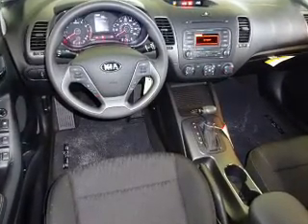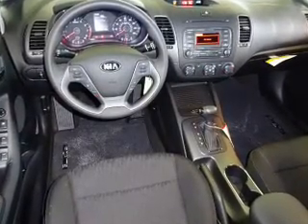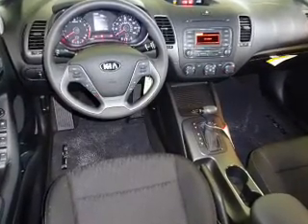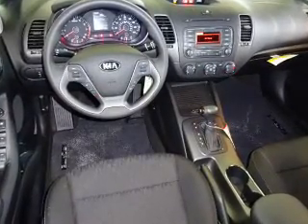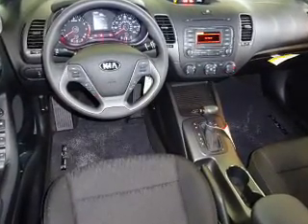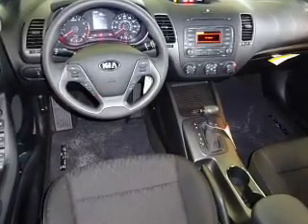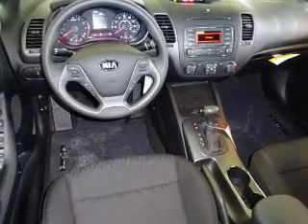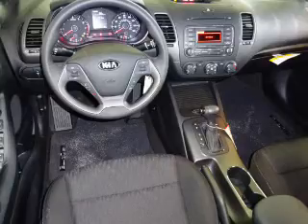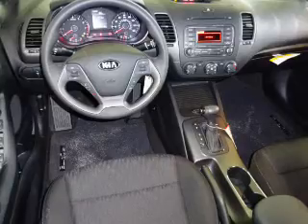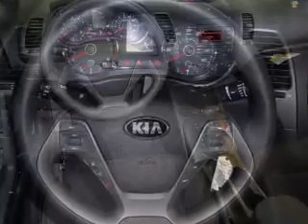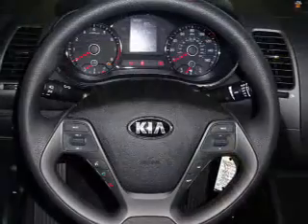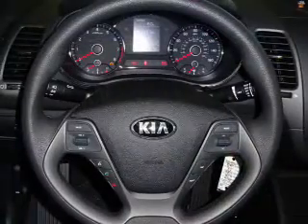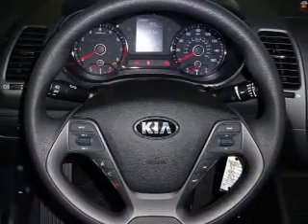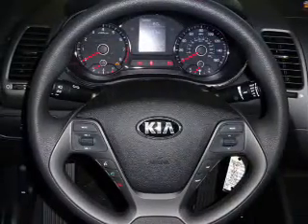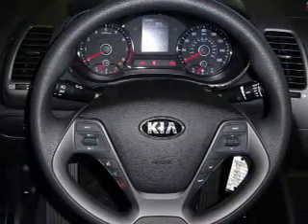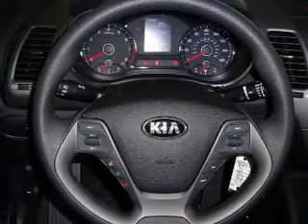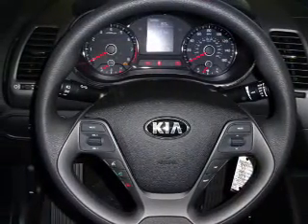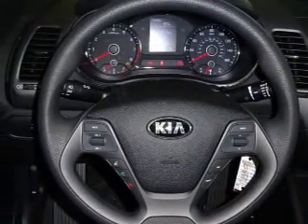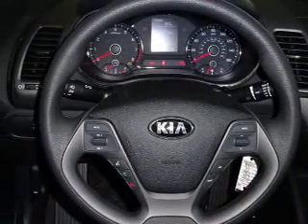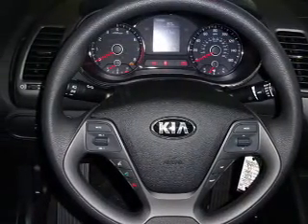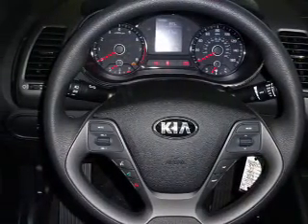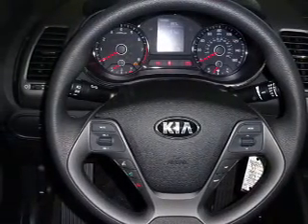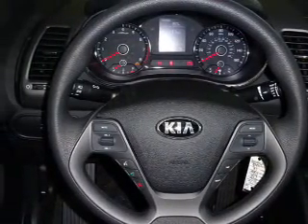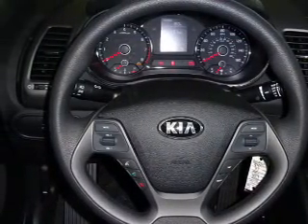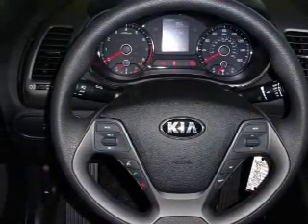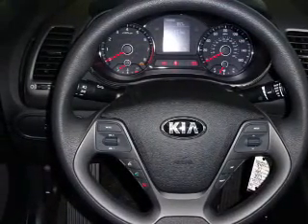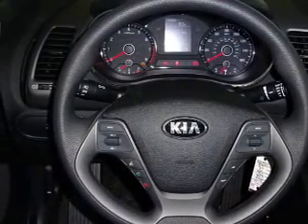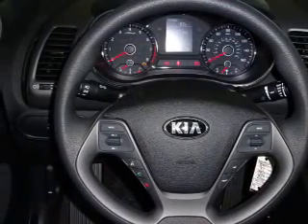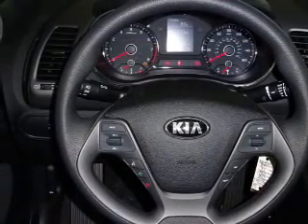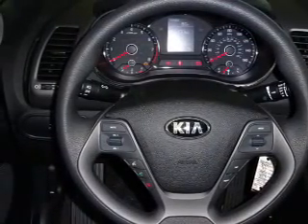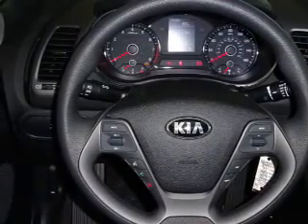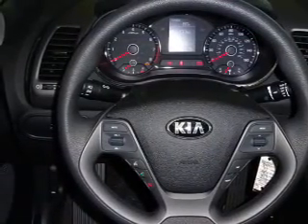Air conditioning, power door locks — great quality at a great price. Call or click to contact us today.